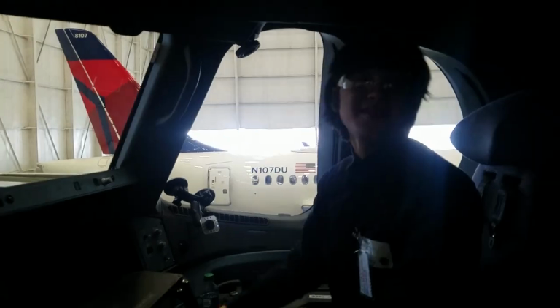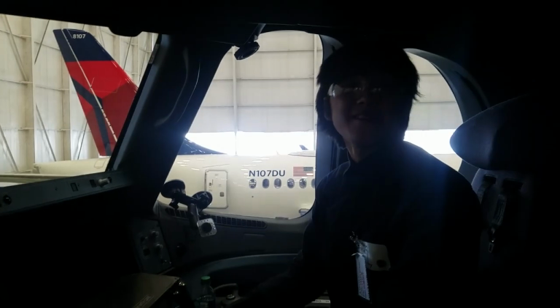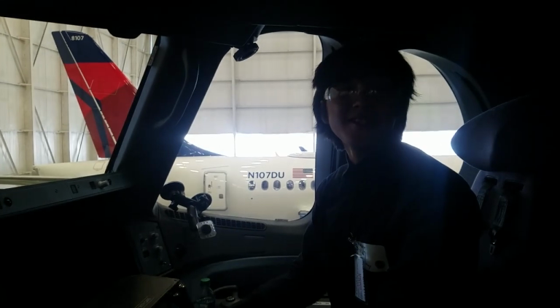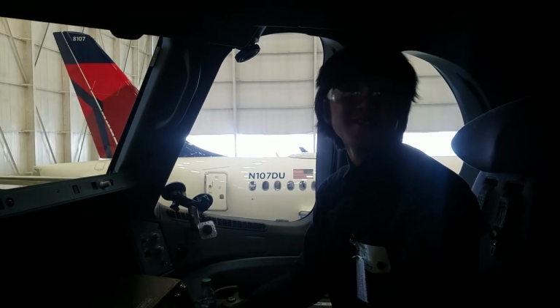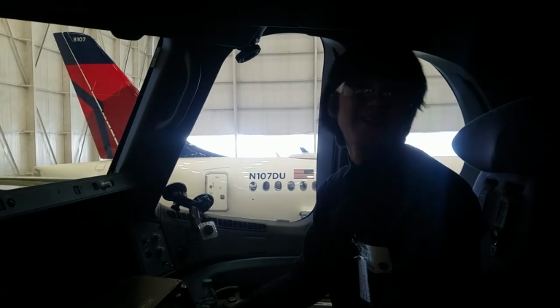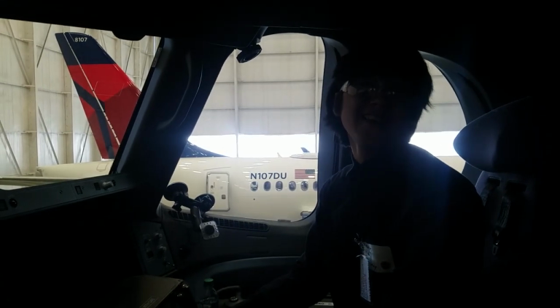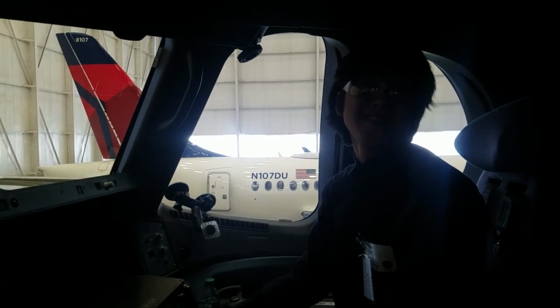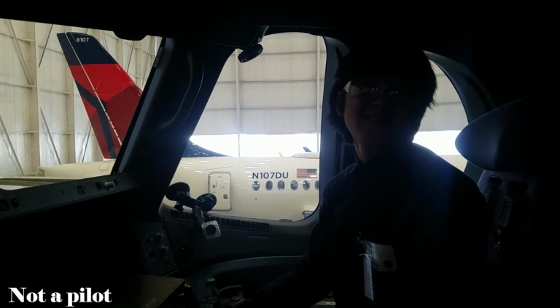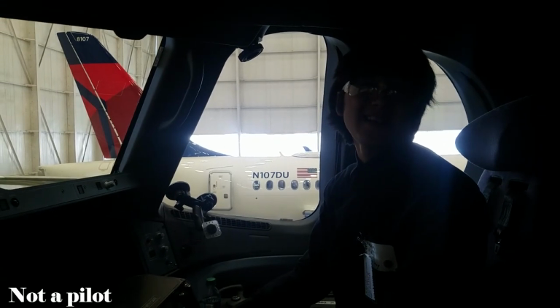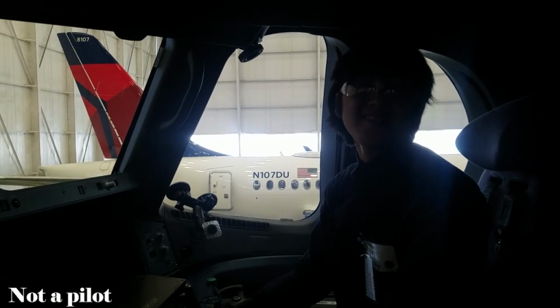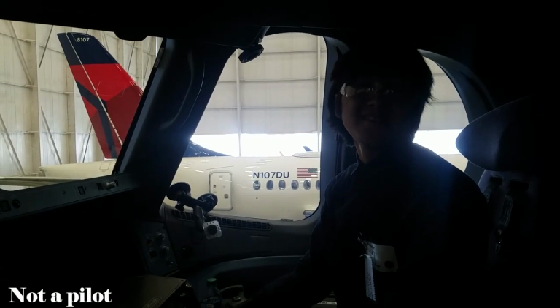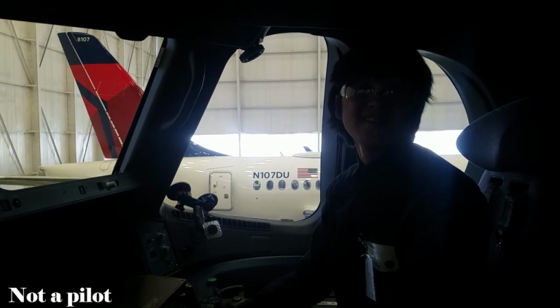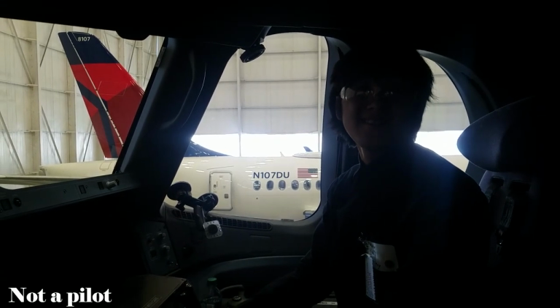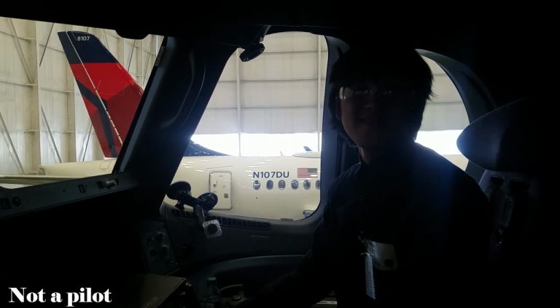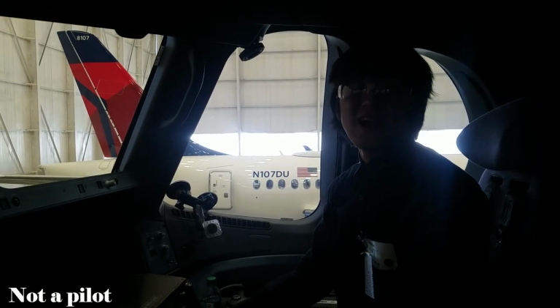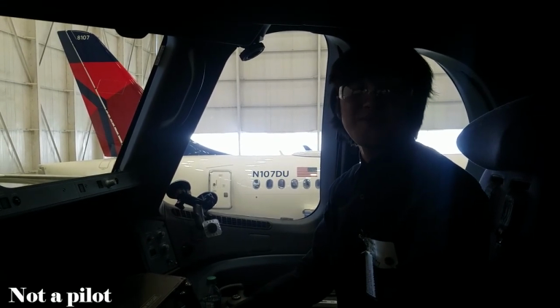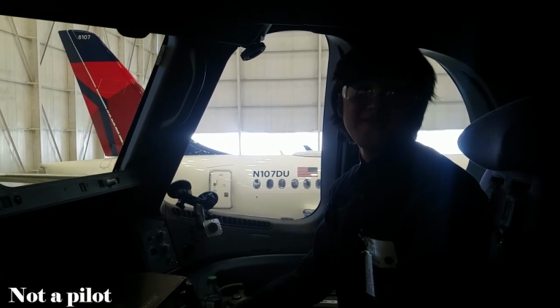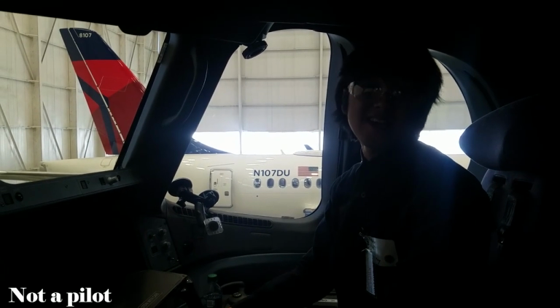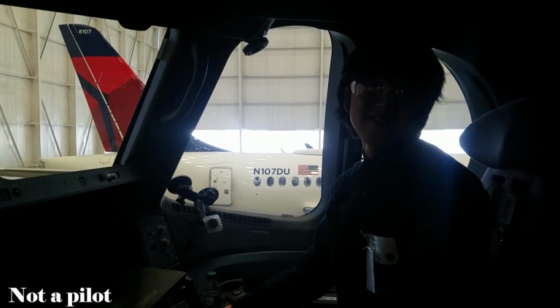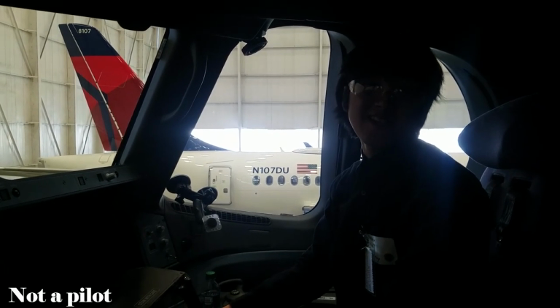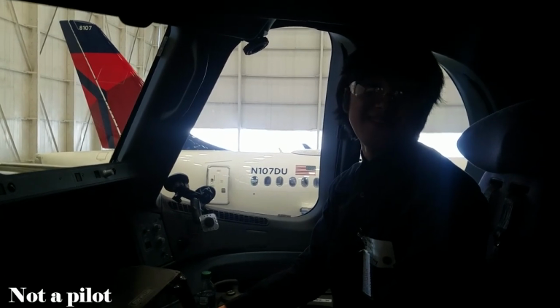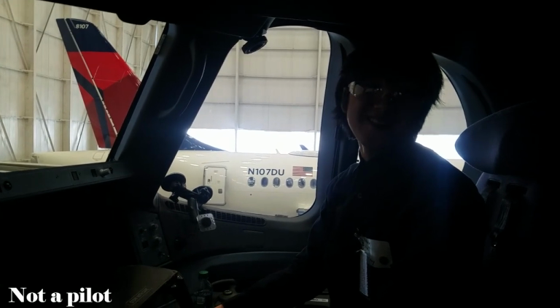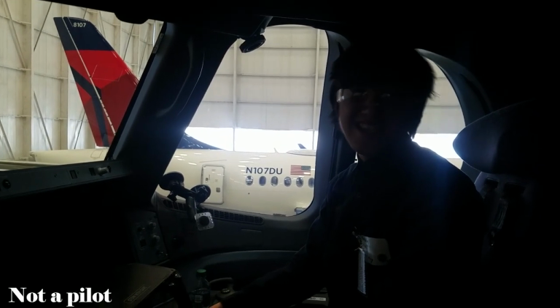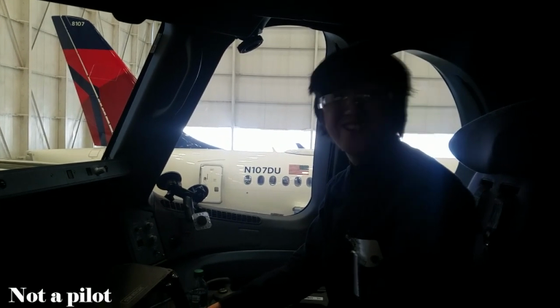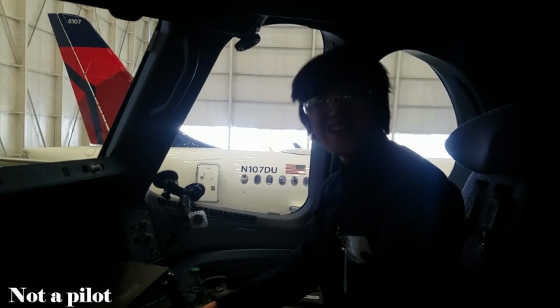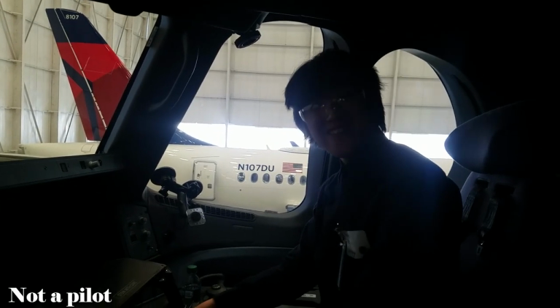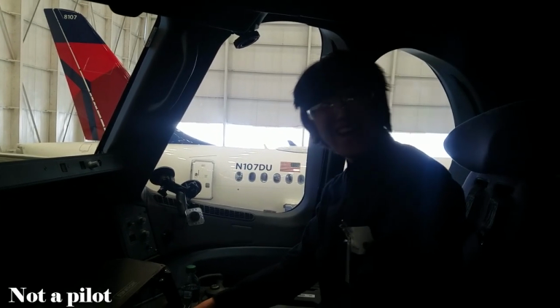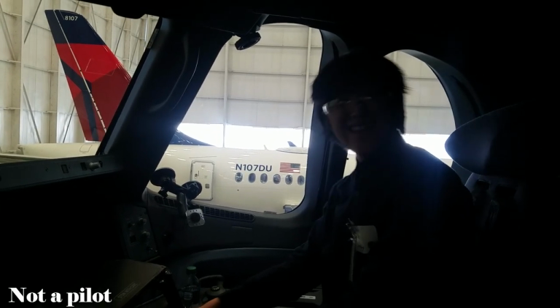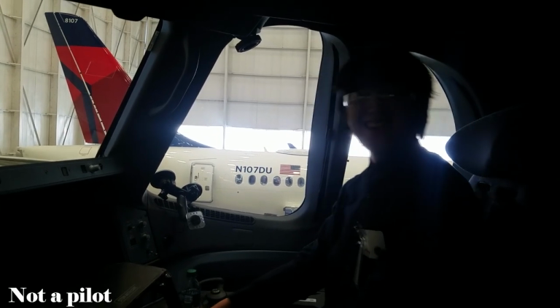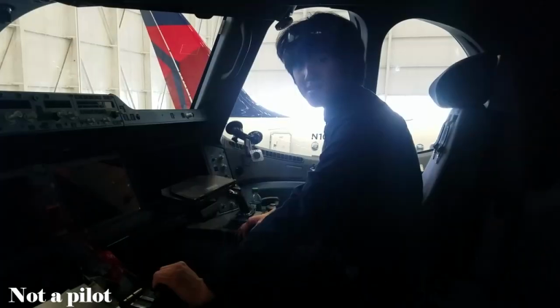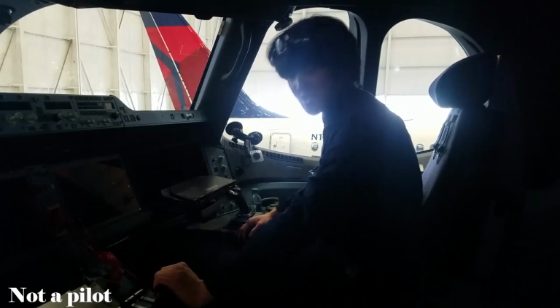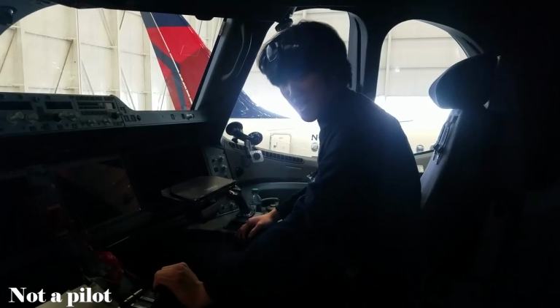Hello there, this is your pilot speaking. I hope you fasten your seatbelts and enjoy the ride! Let's go!